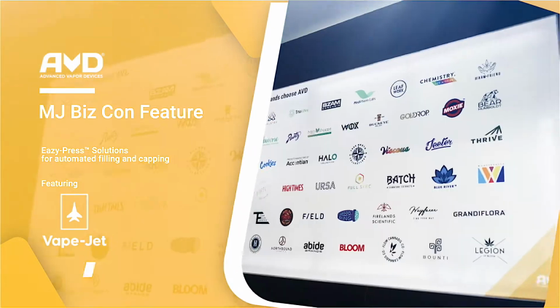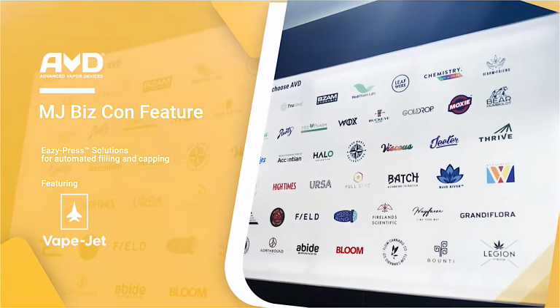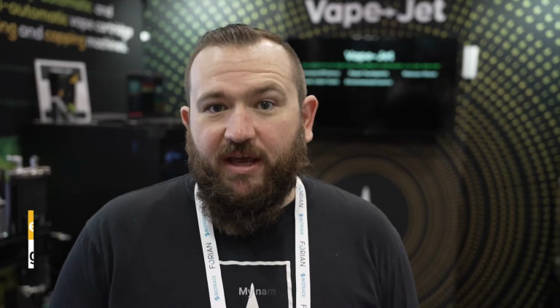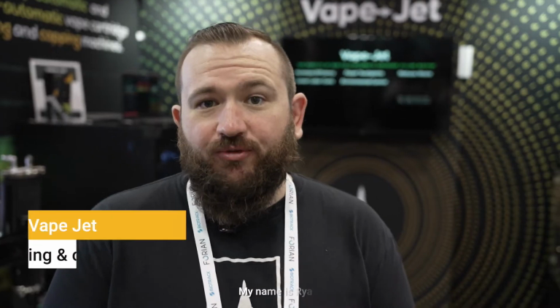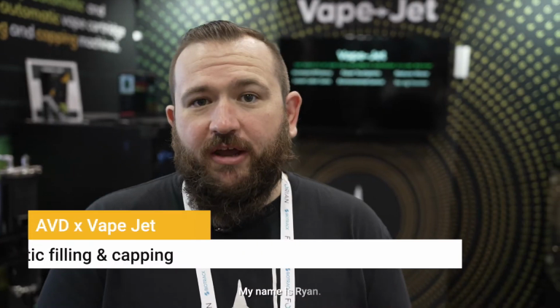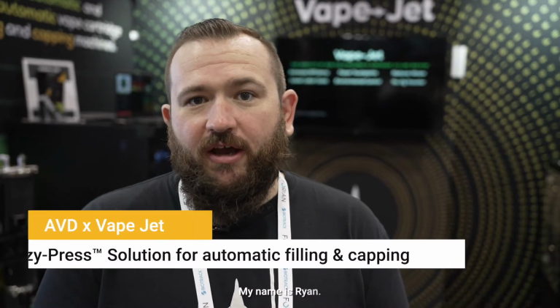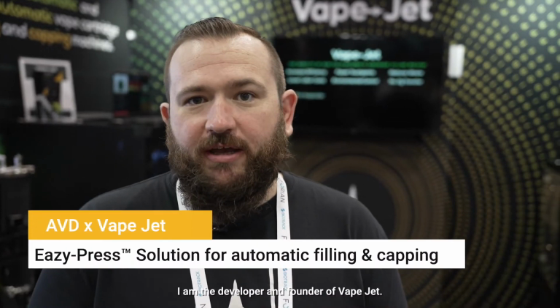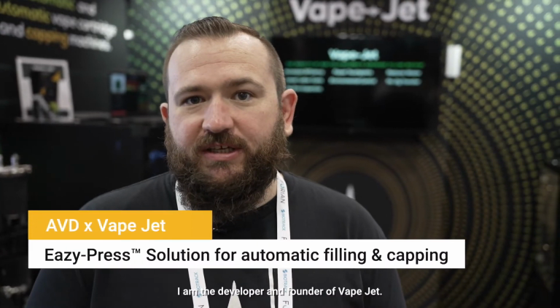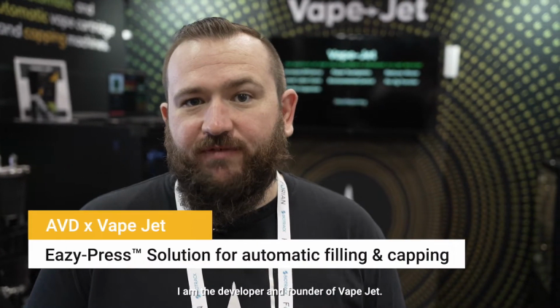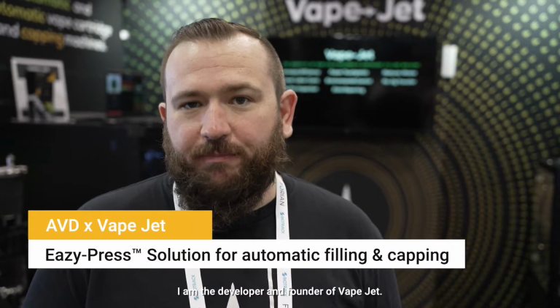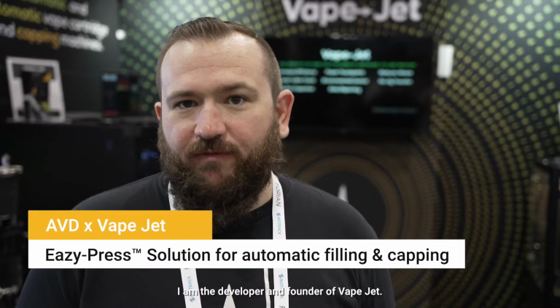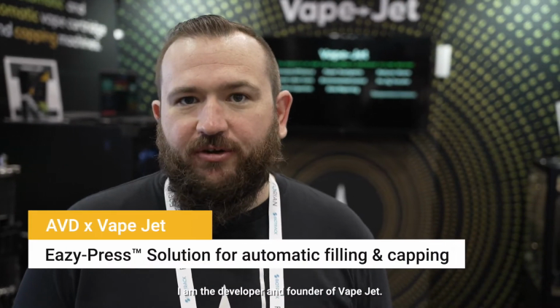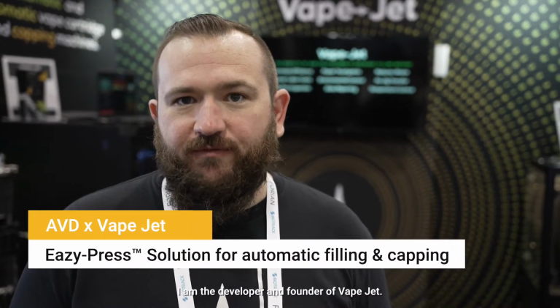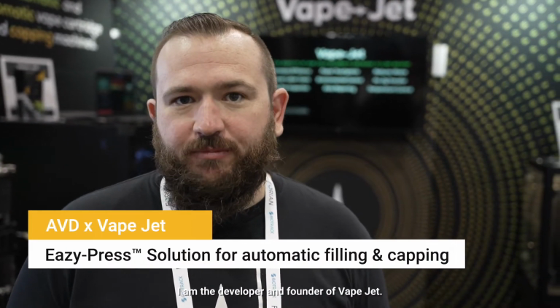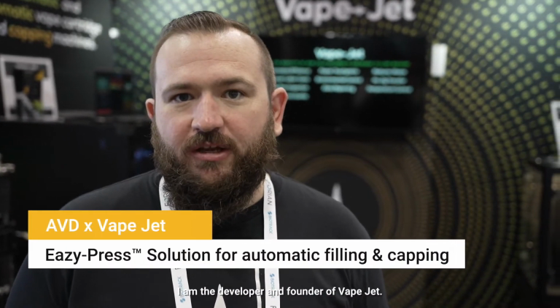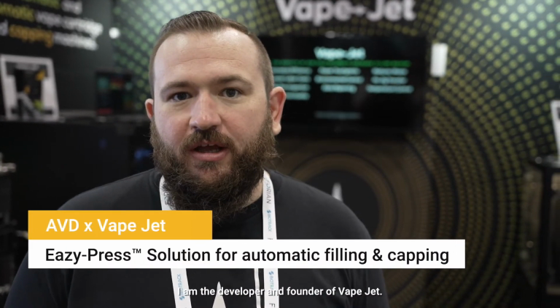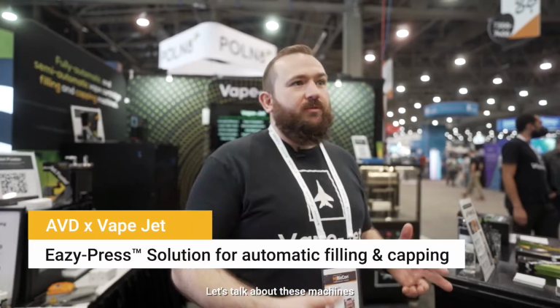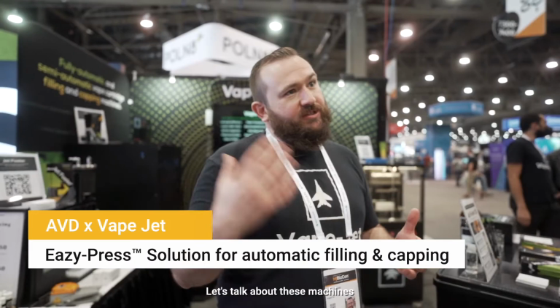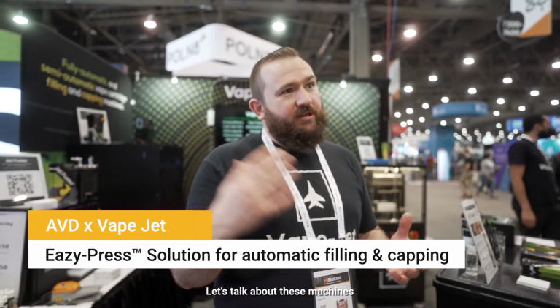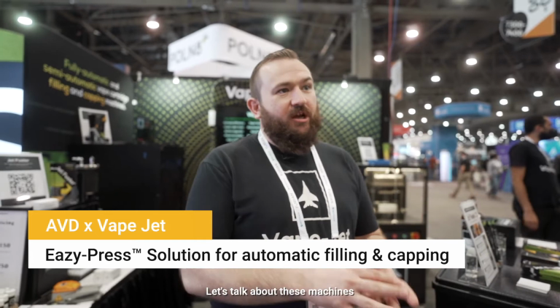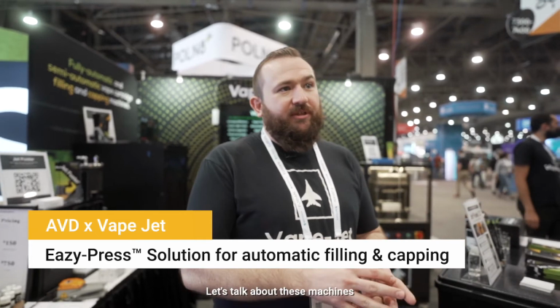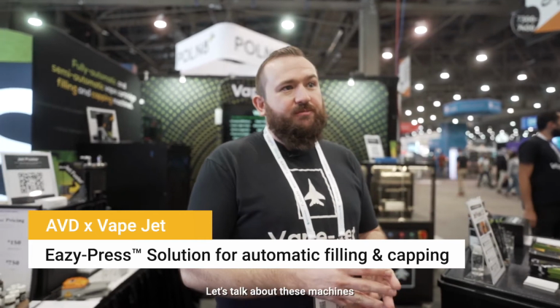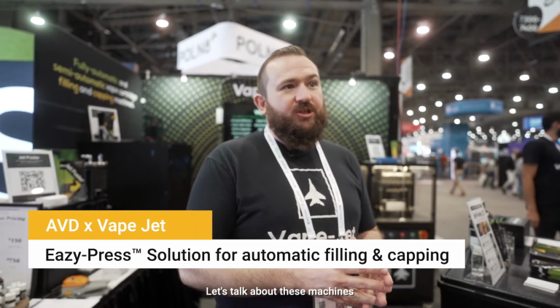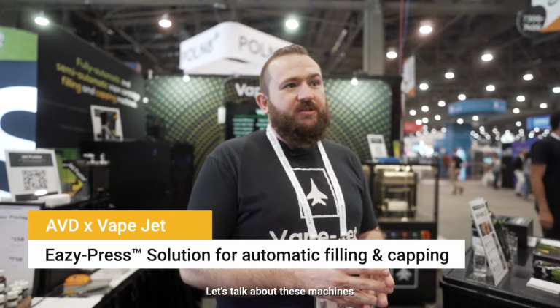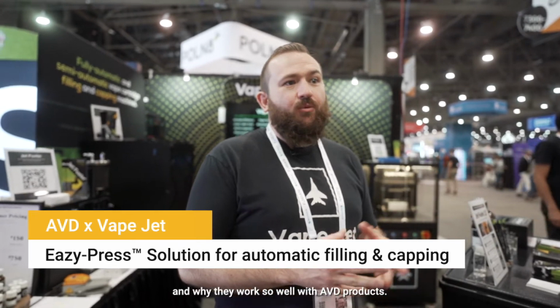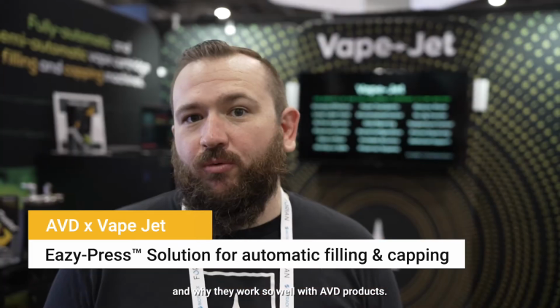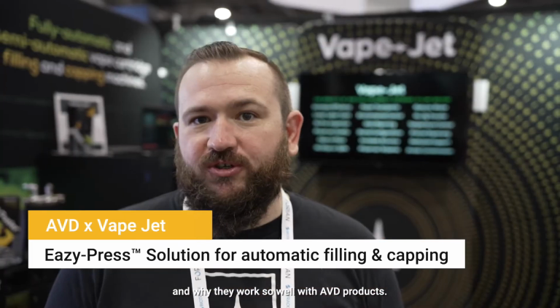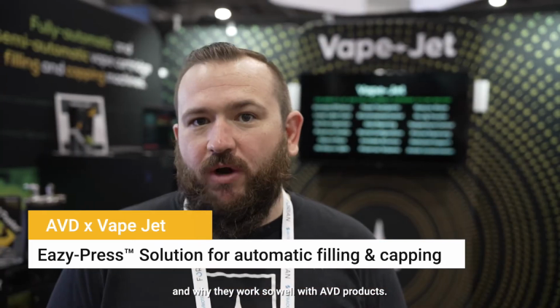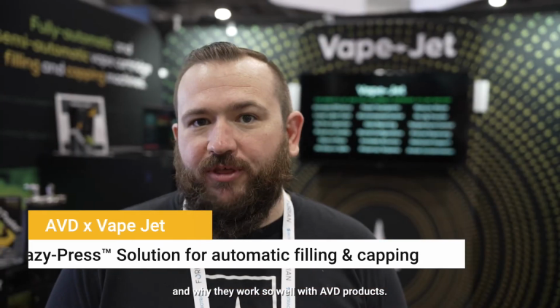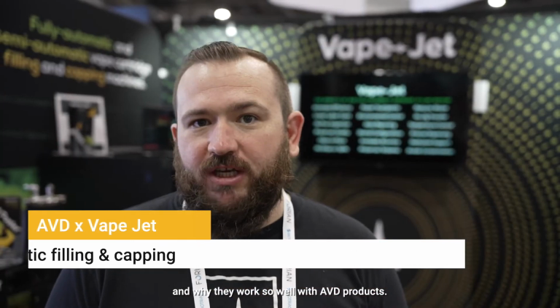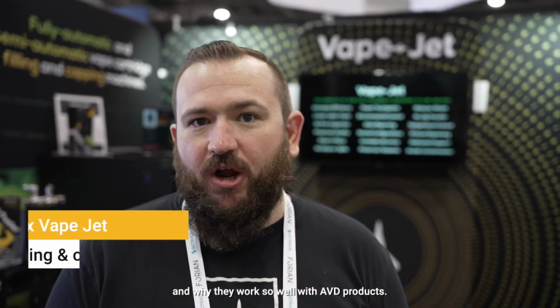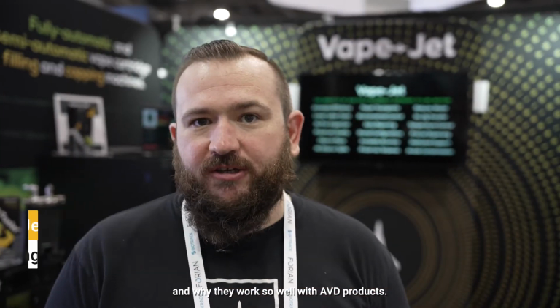My name is Ryan. I am the developer and founder of VapeJet. Let's talk about these machines and why they work so well with AVD products.